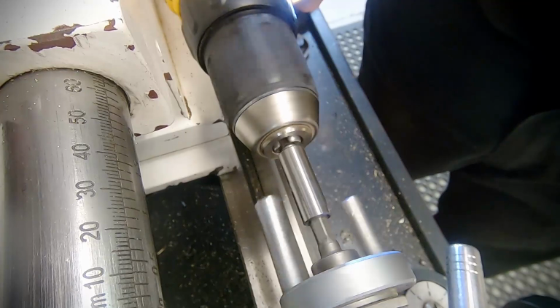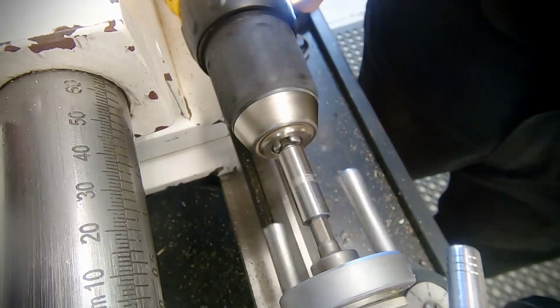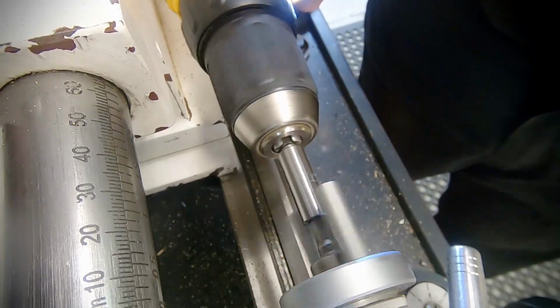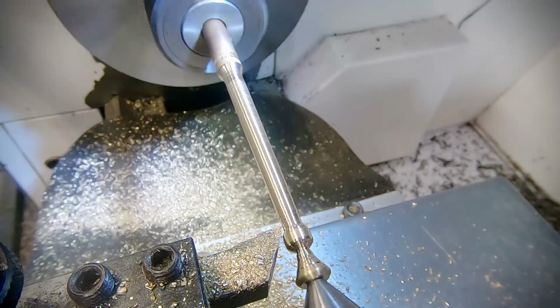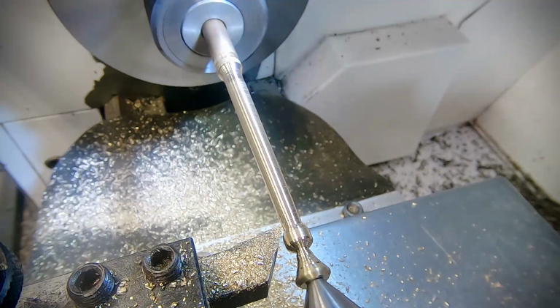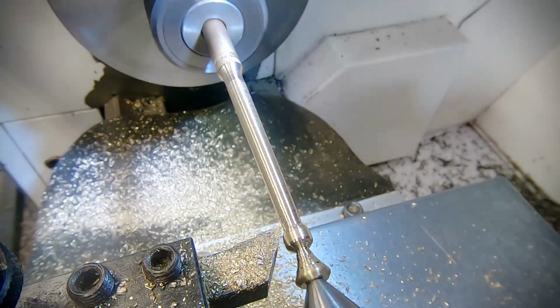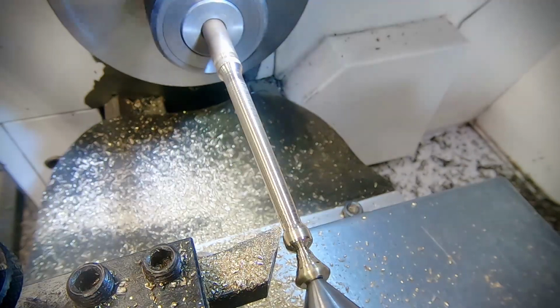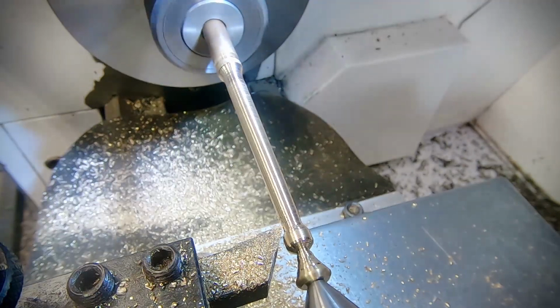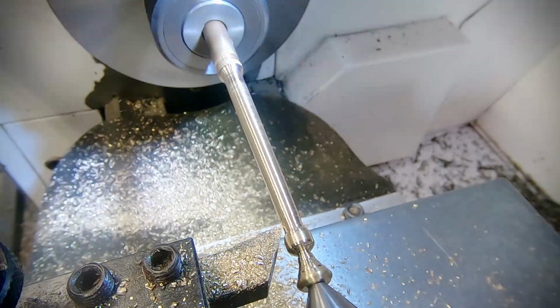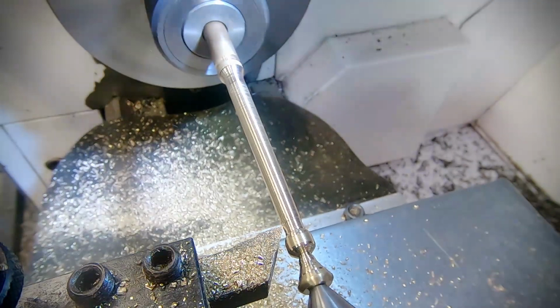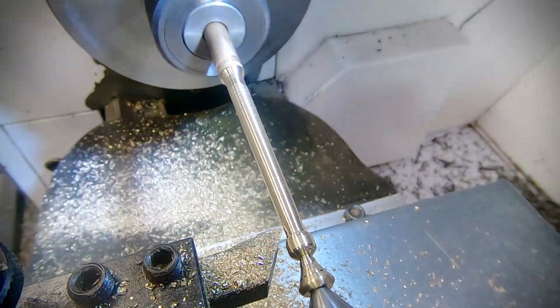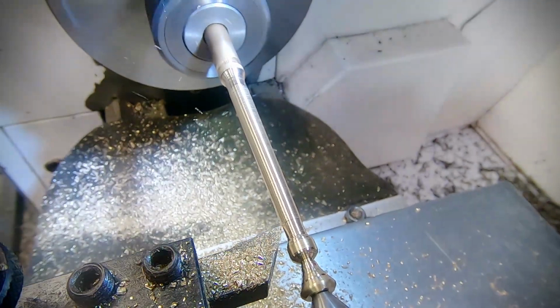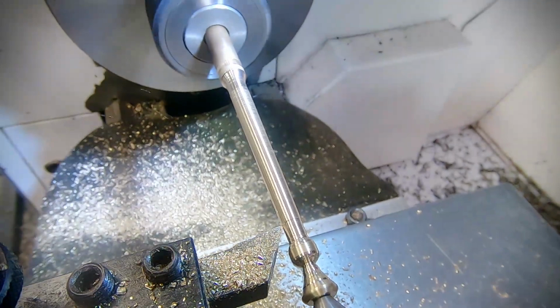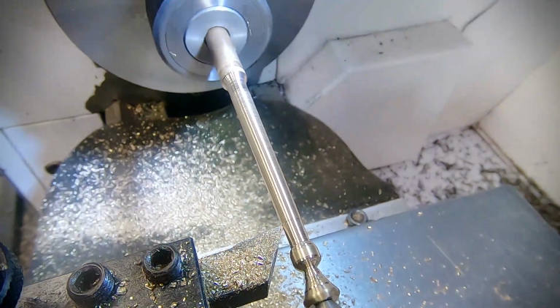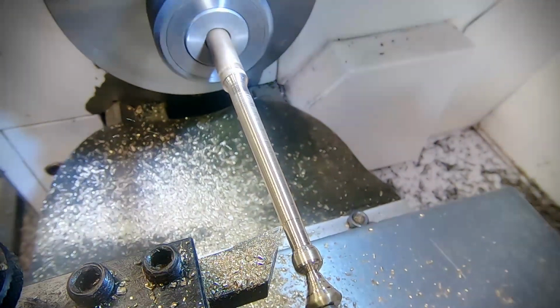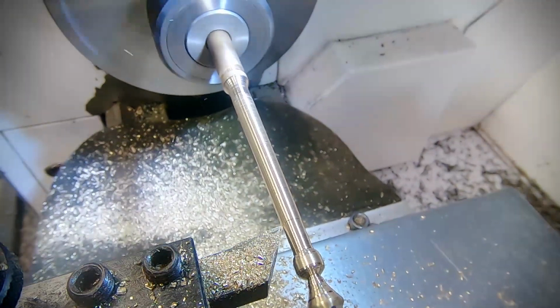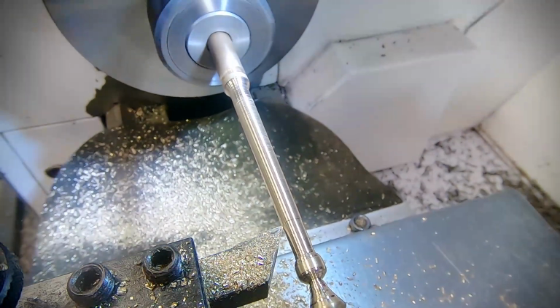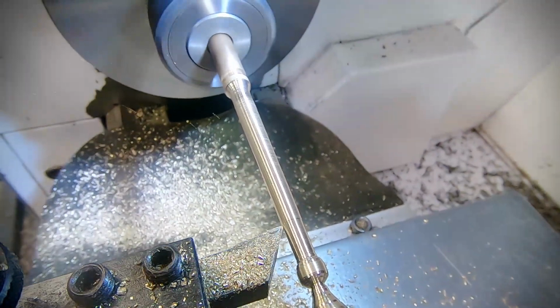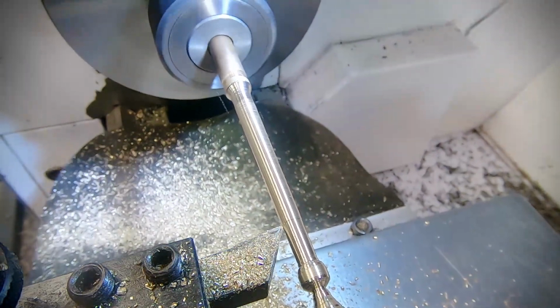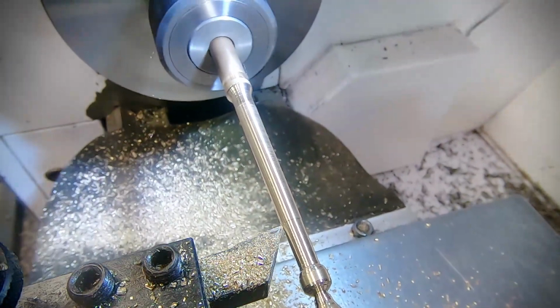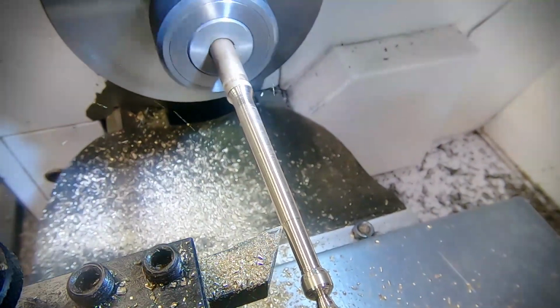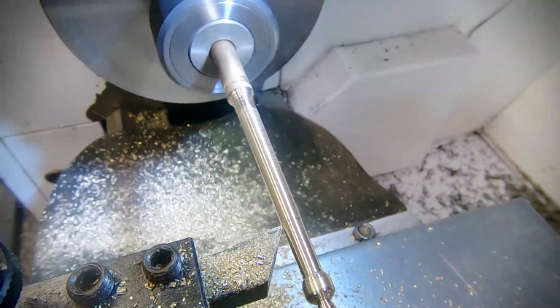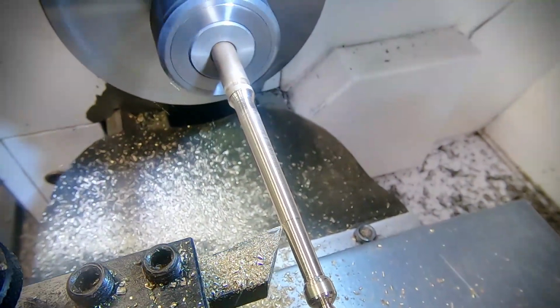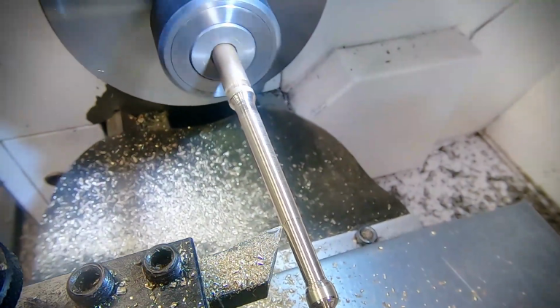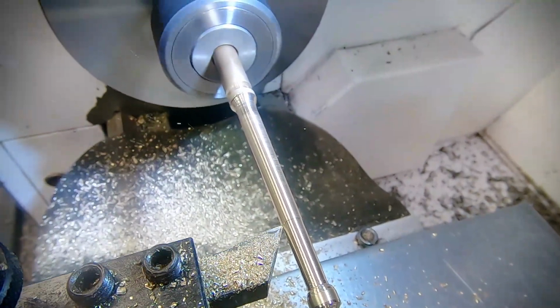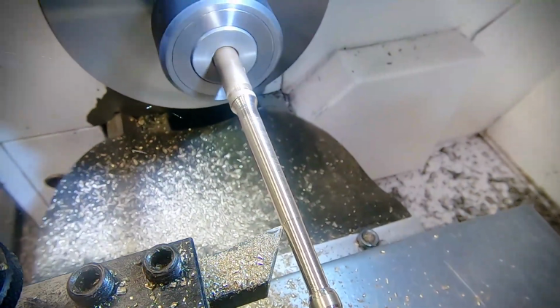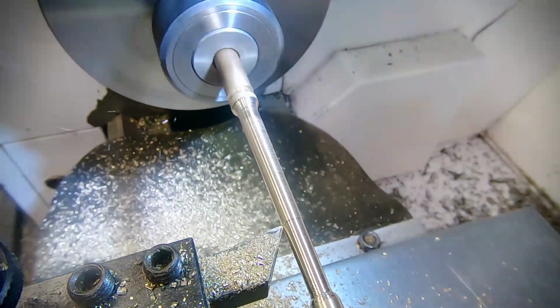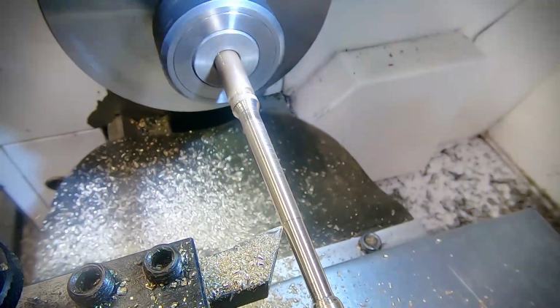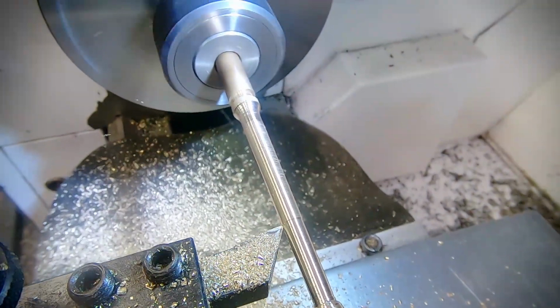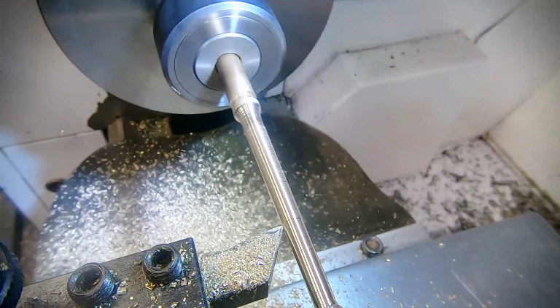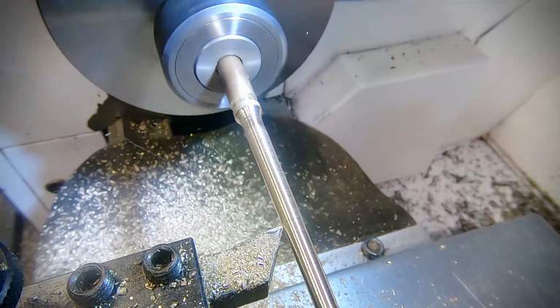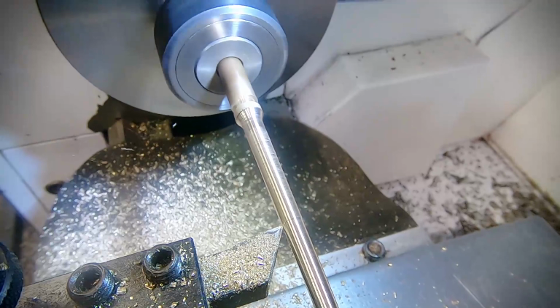I'm making the cuts in small passes, because as the diameter reduces the part becomes more flexible.